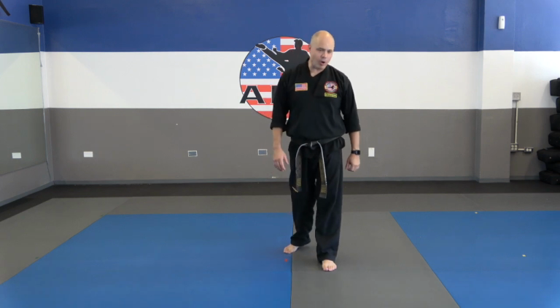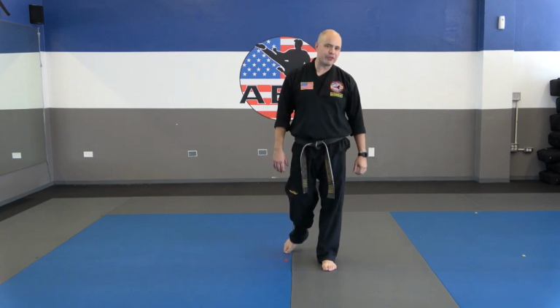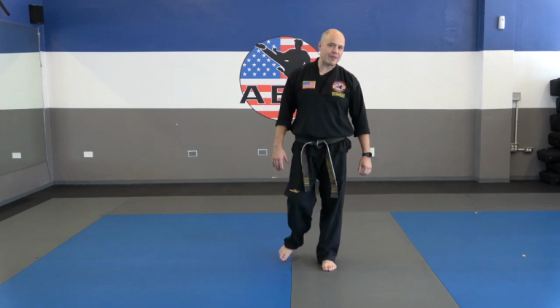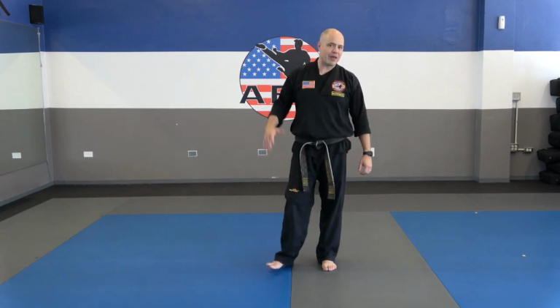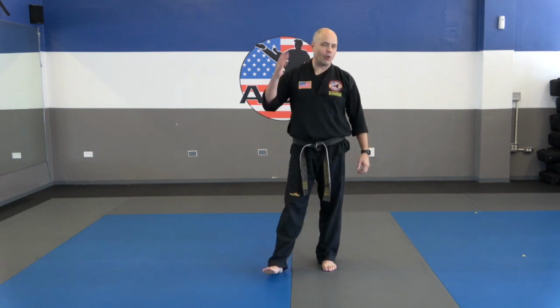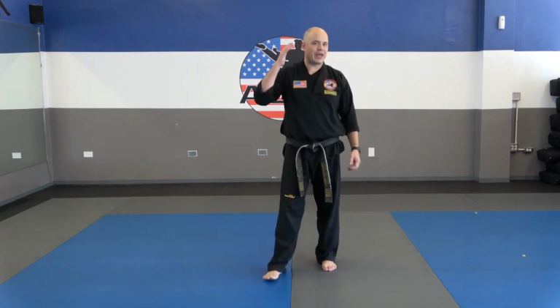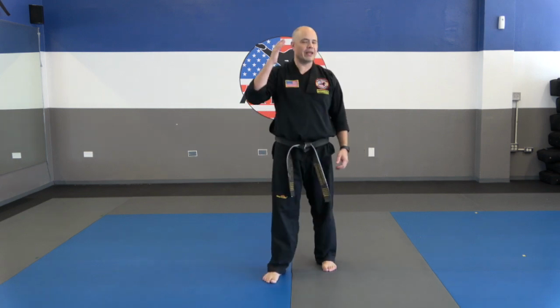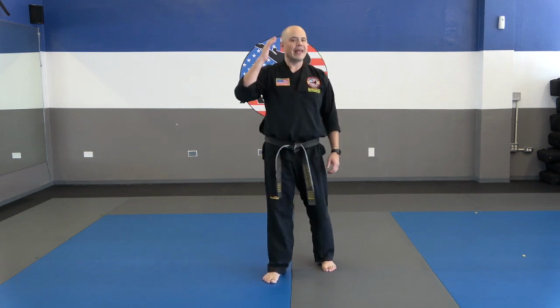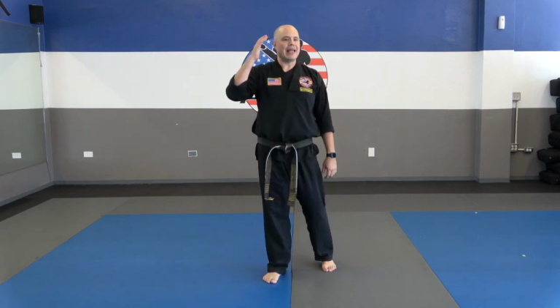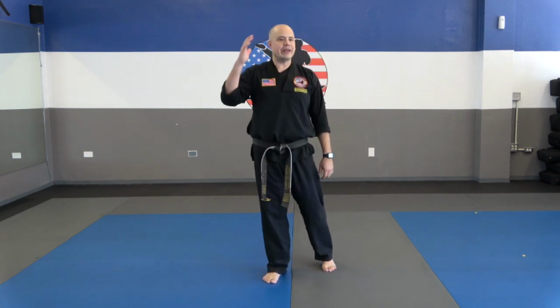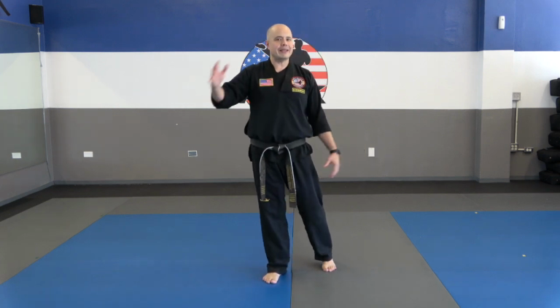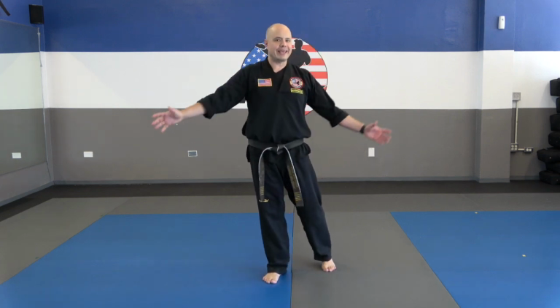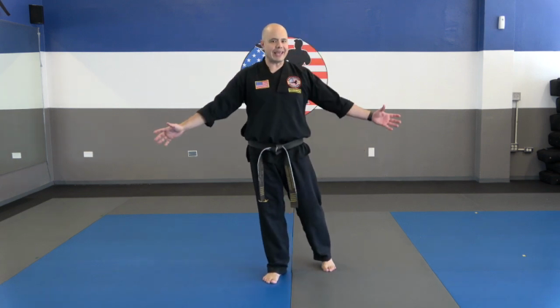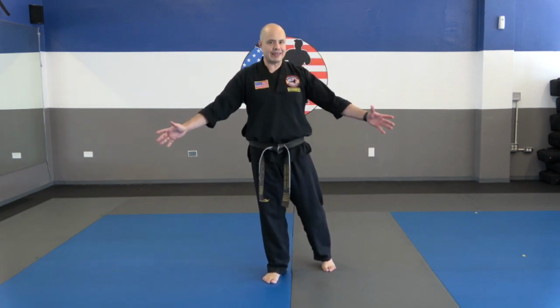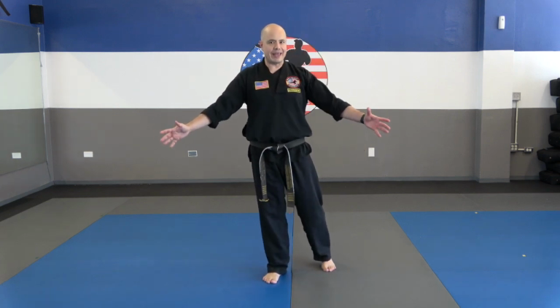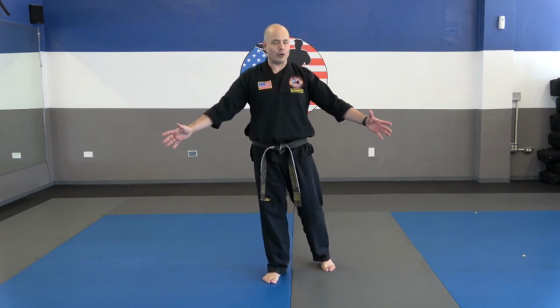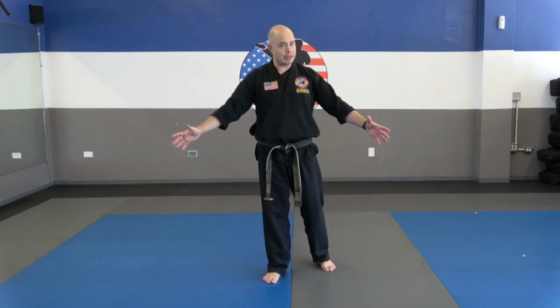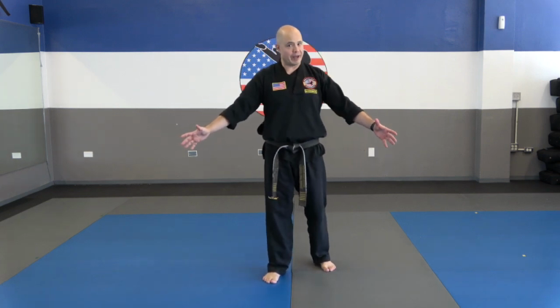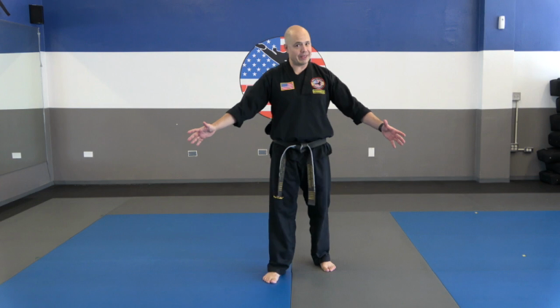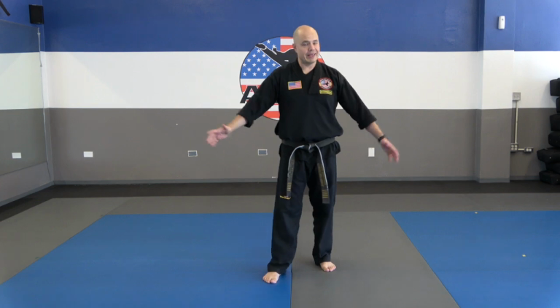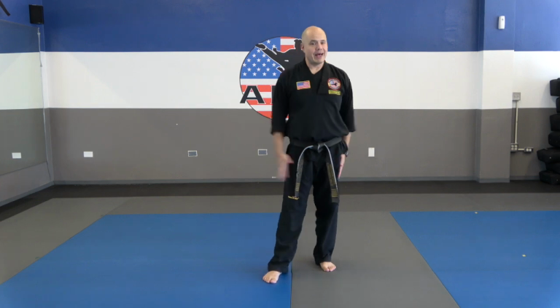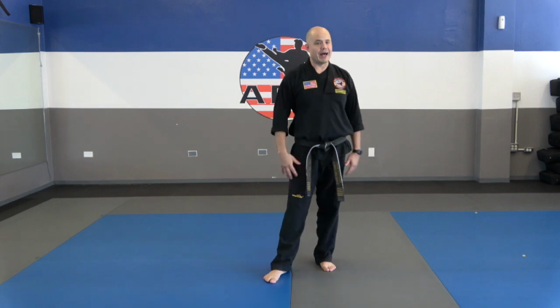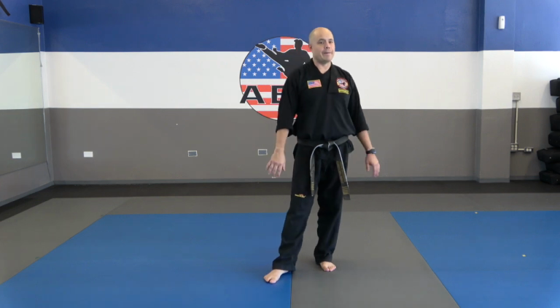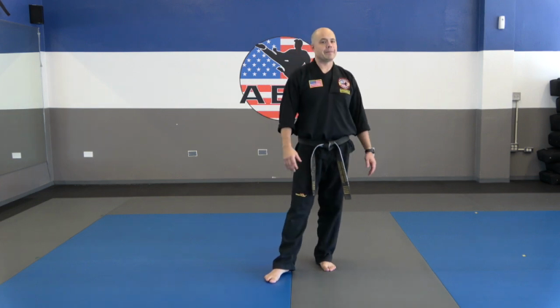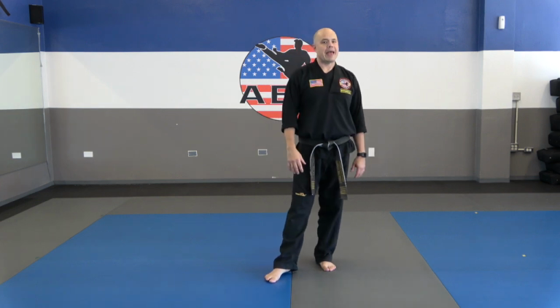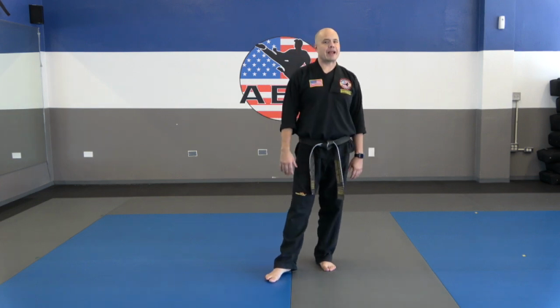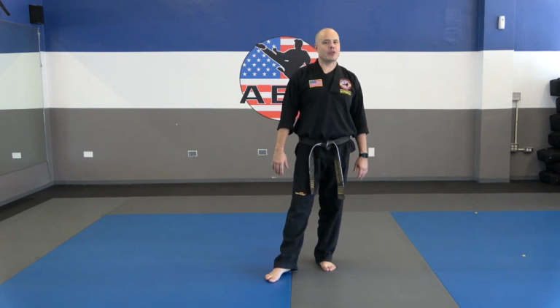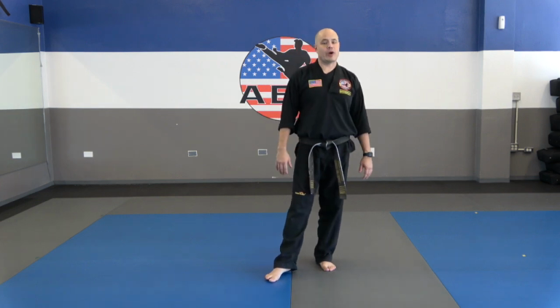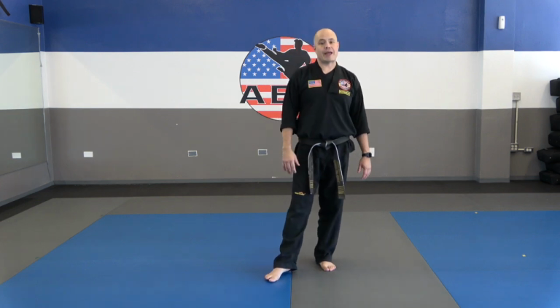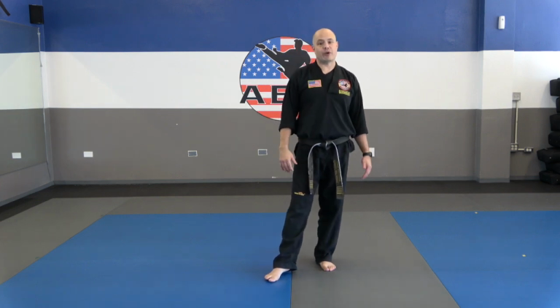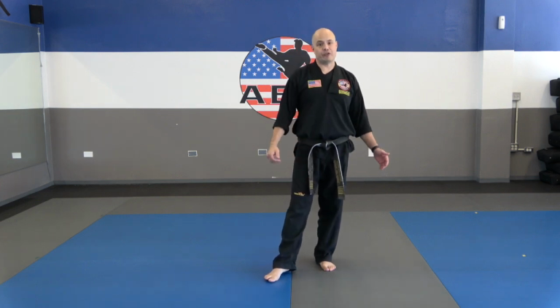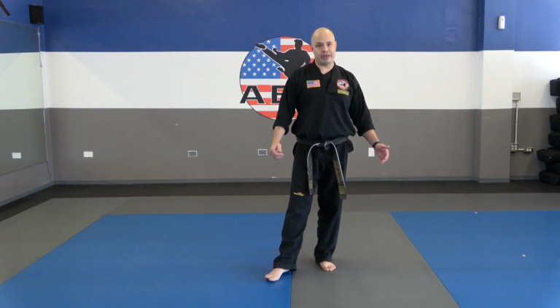Hopefully you got through that whole thing and you didn't kick anything or anybody. Excellent work on that 22B.